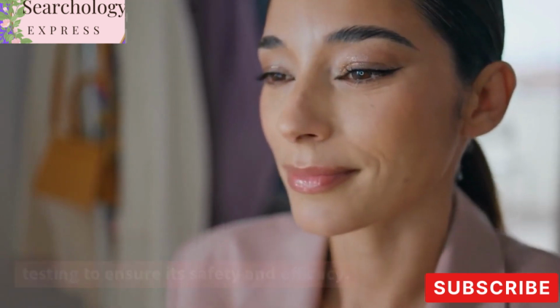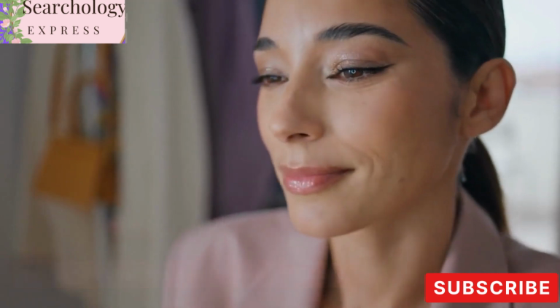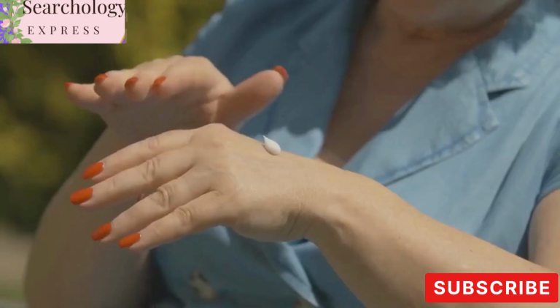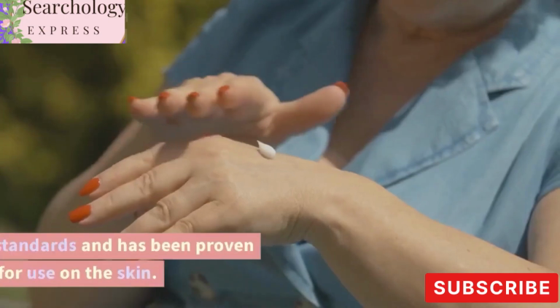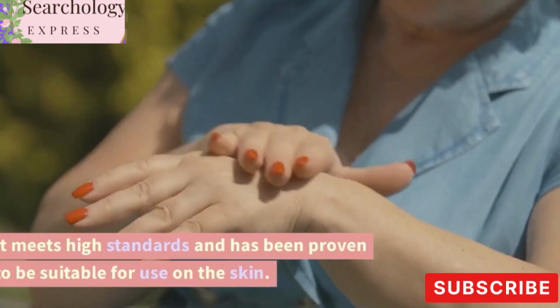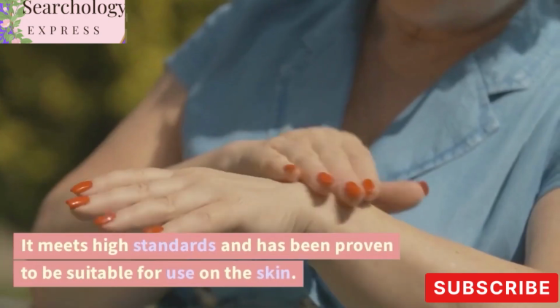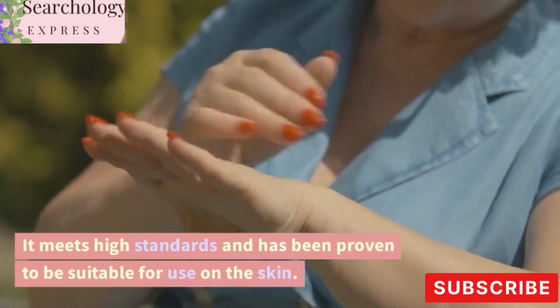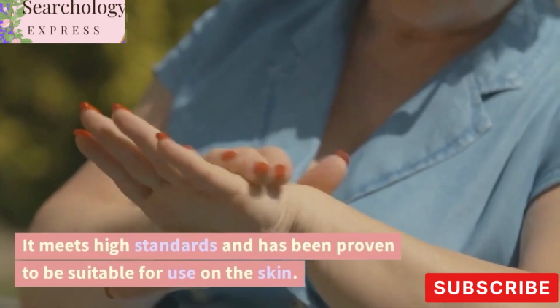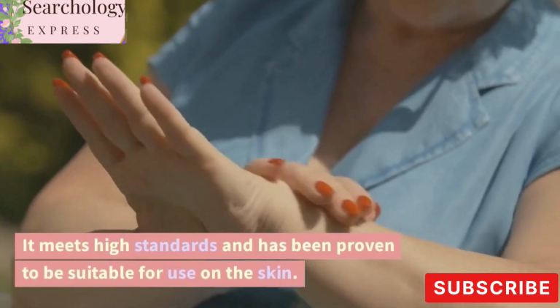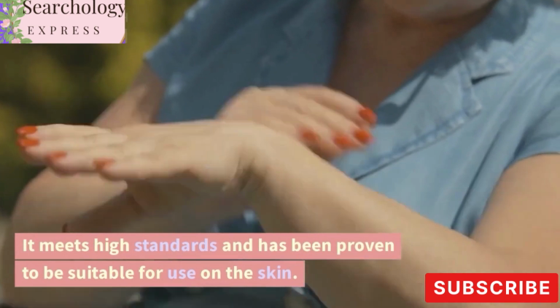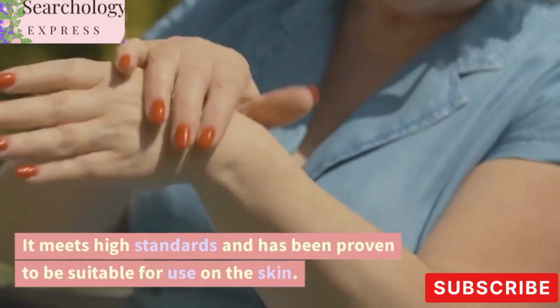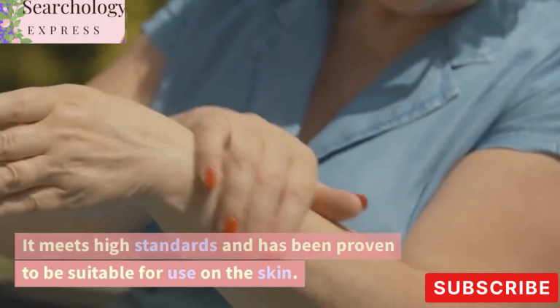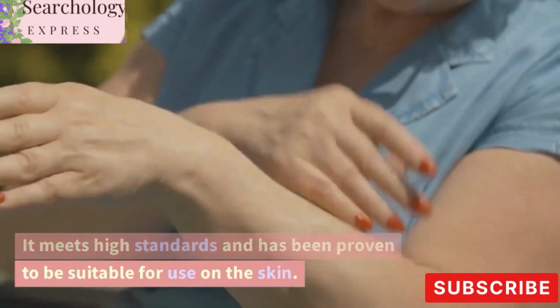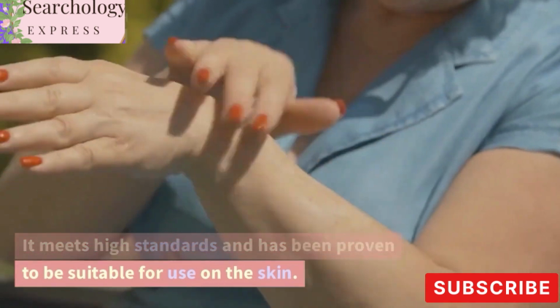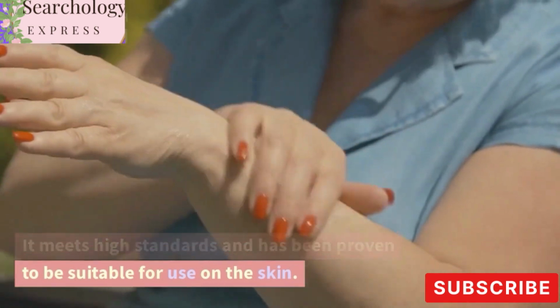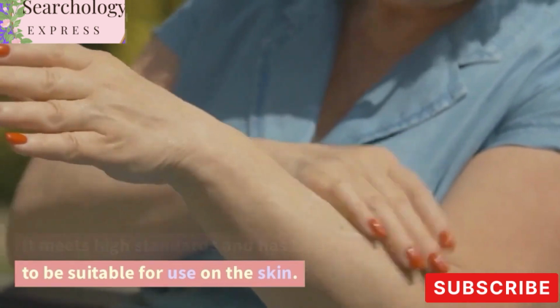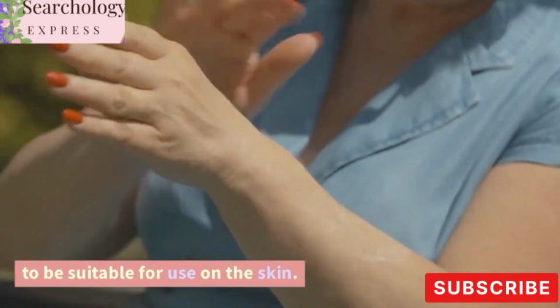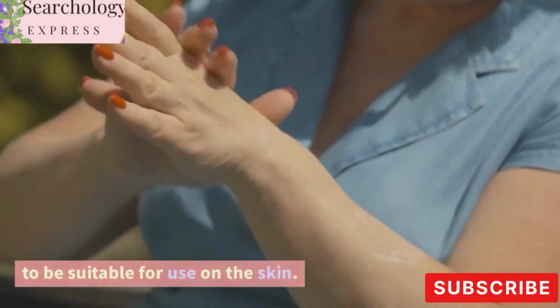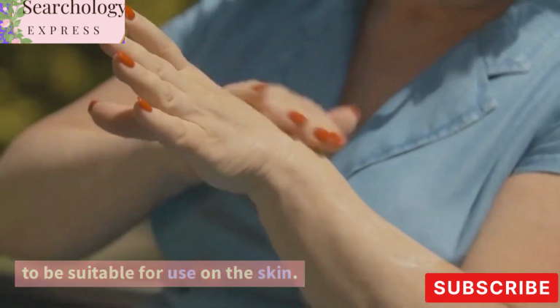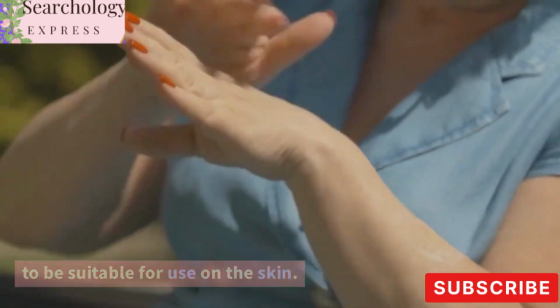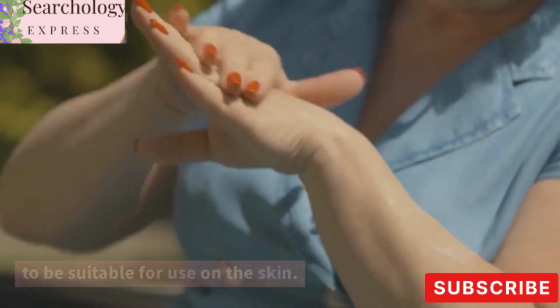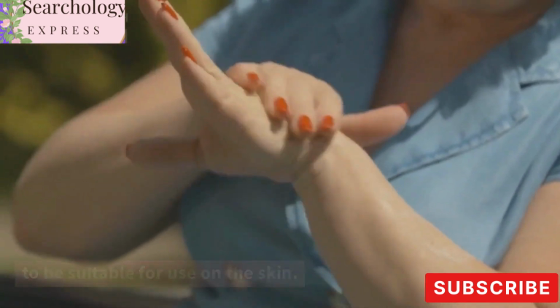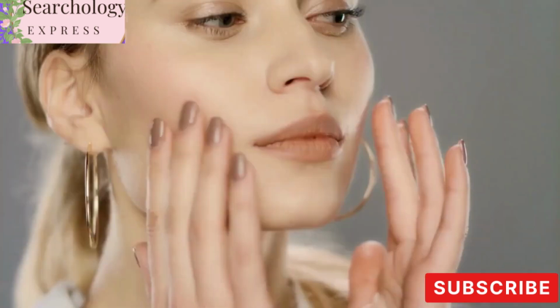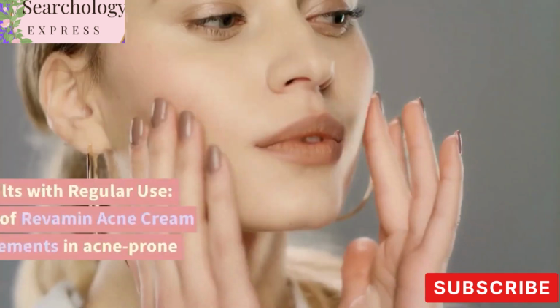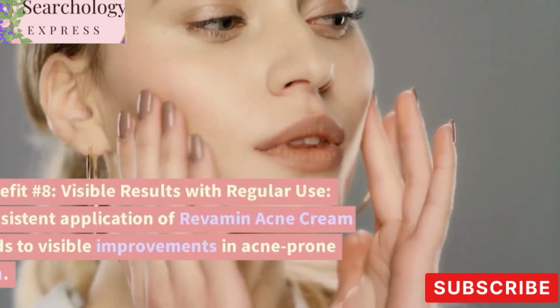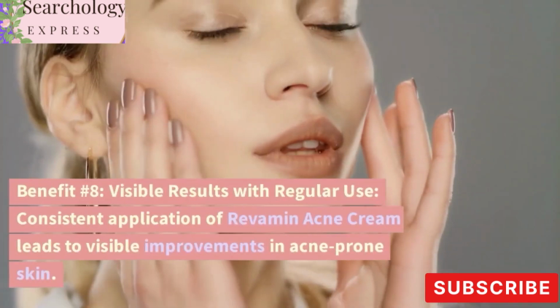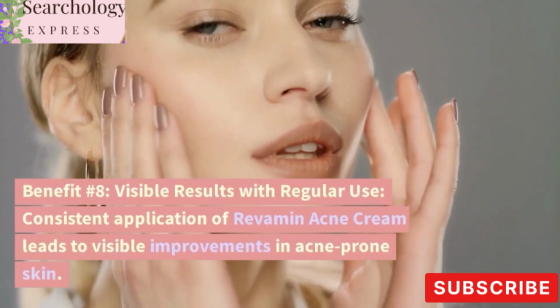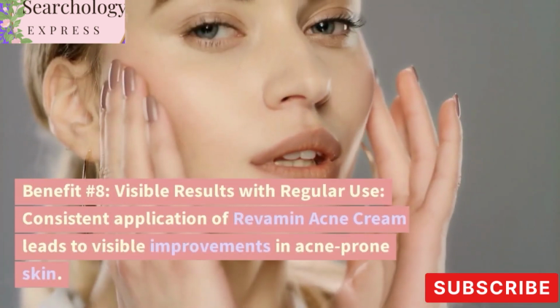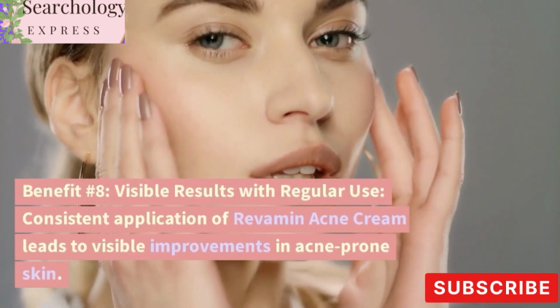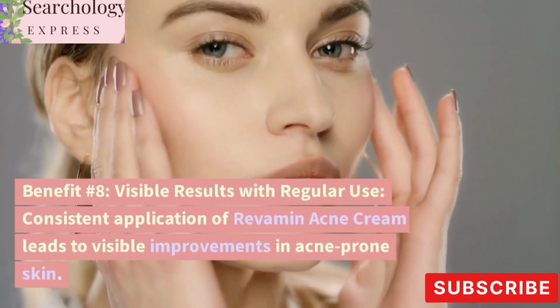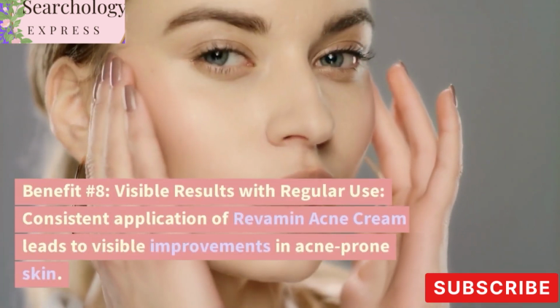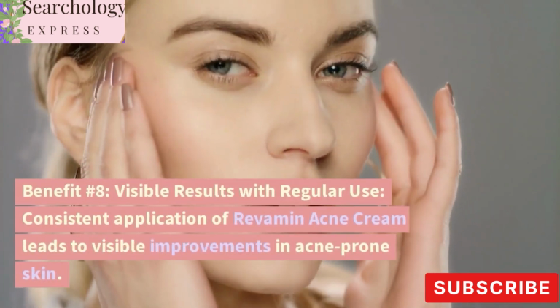Benefit number seven: dermatologically tested. Revamin Acne Cream has undergone dermatological testing to ensure its safety and efficacy. It meets high standards and has been proven to be suitable for use on the skin.